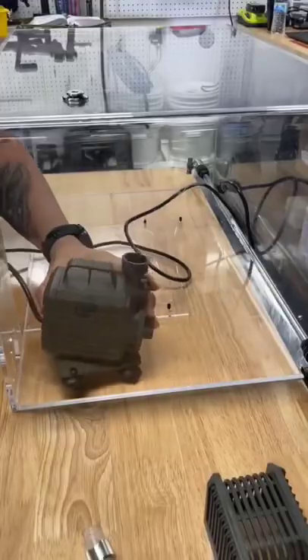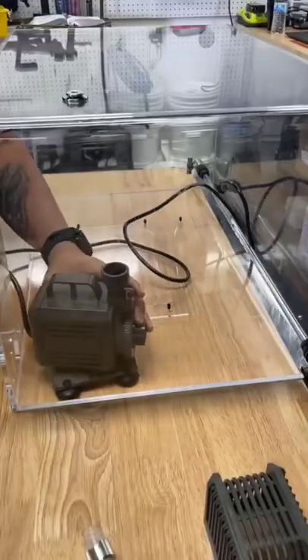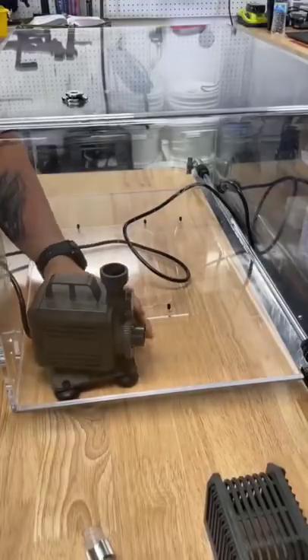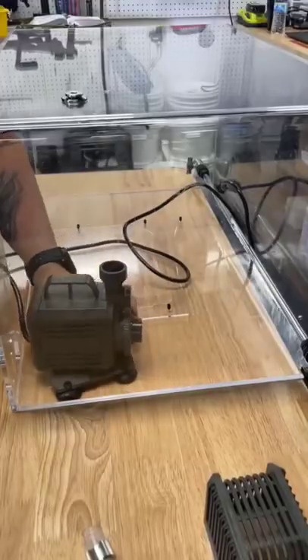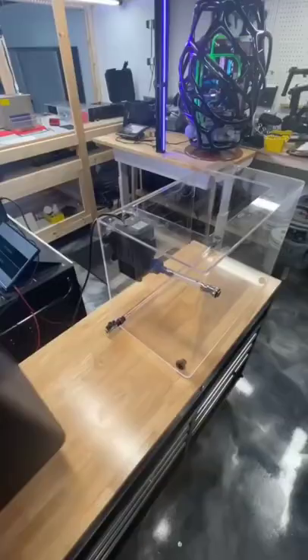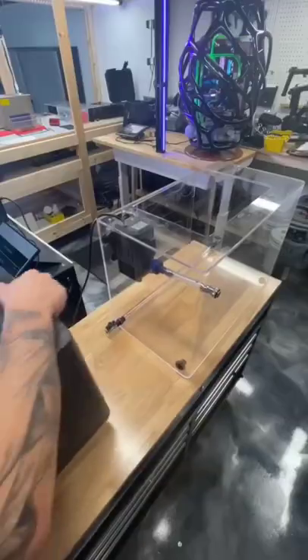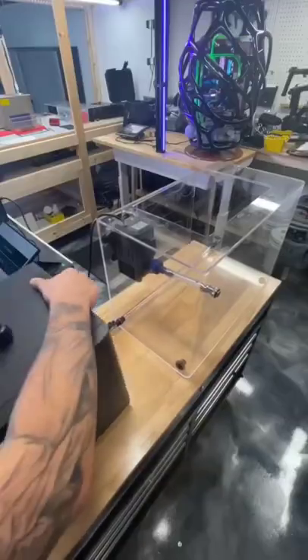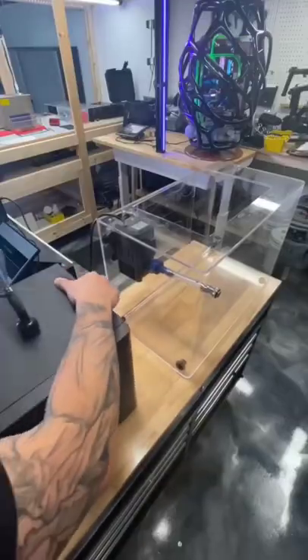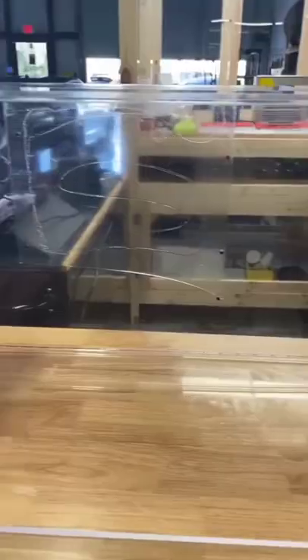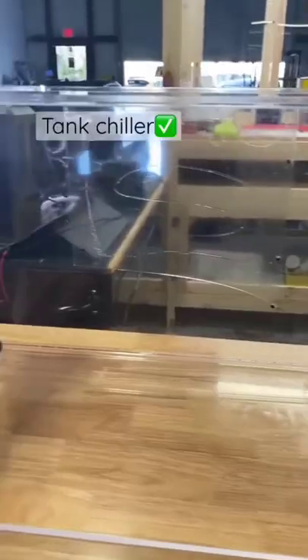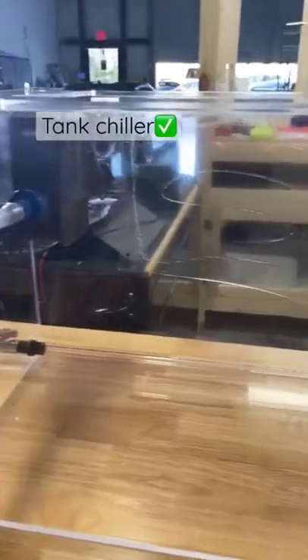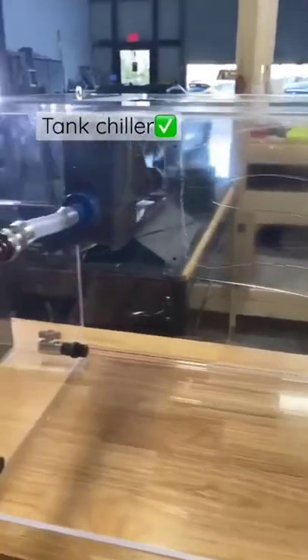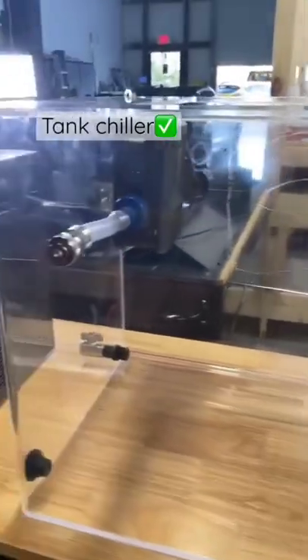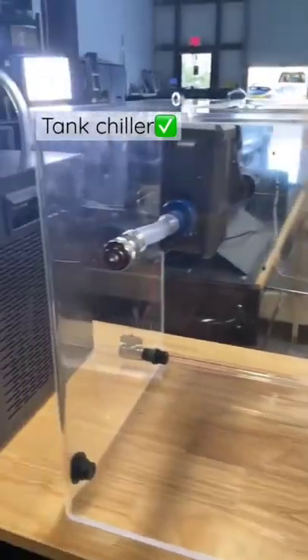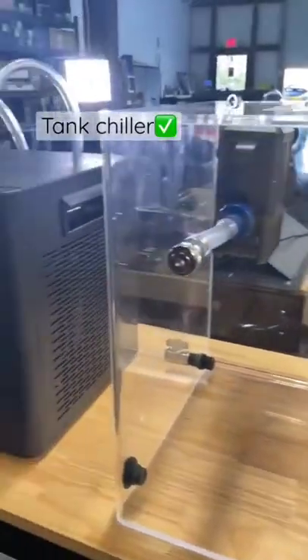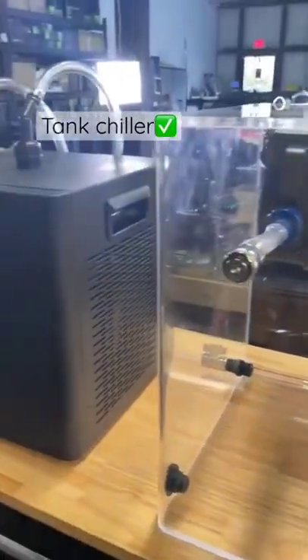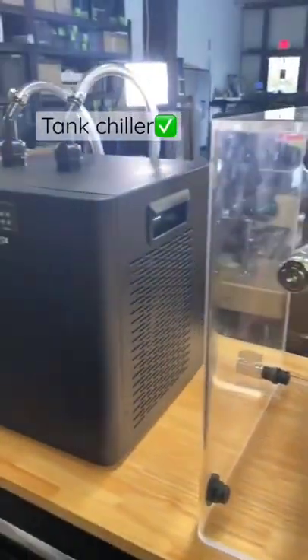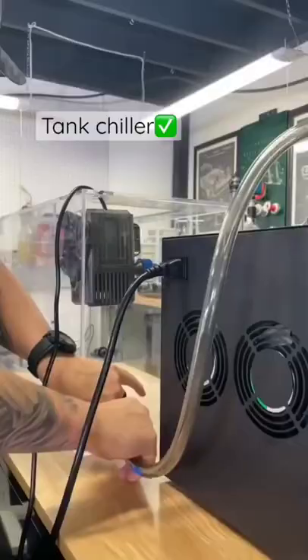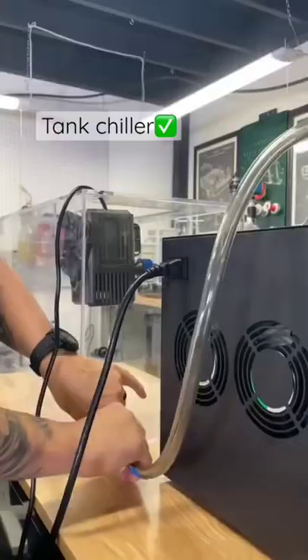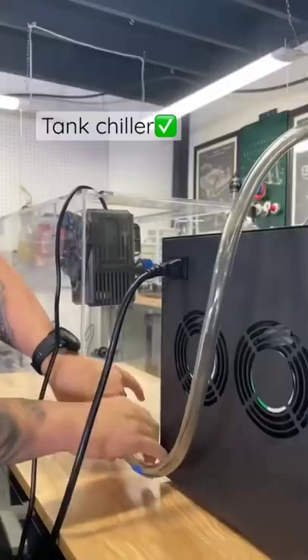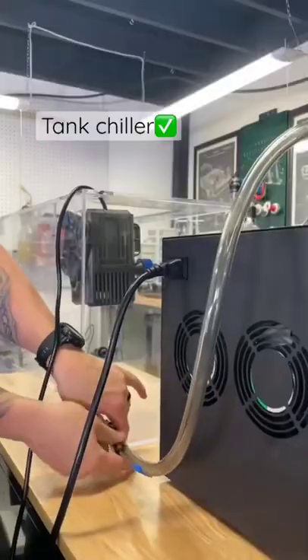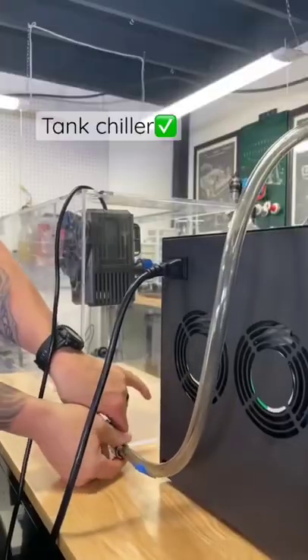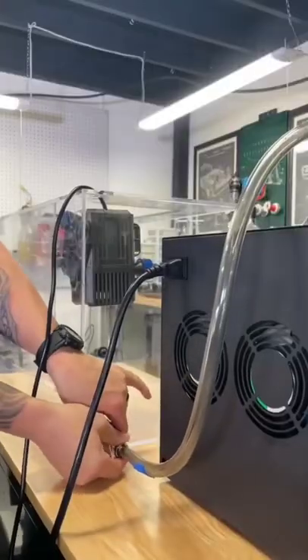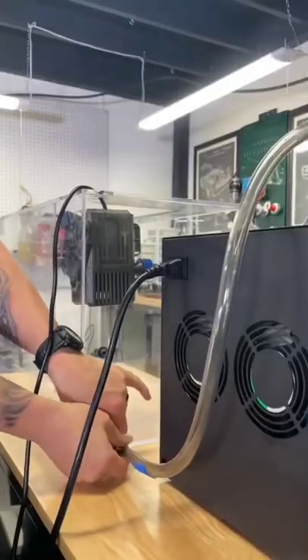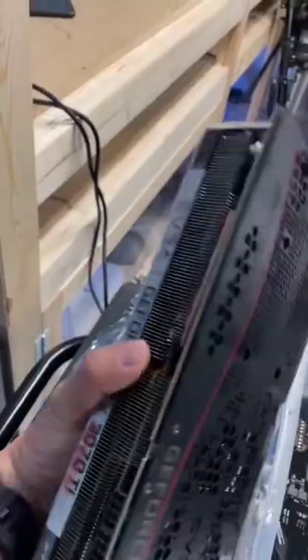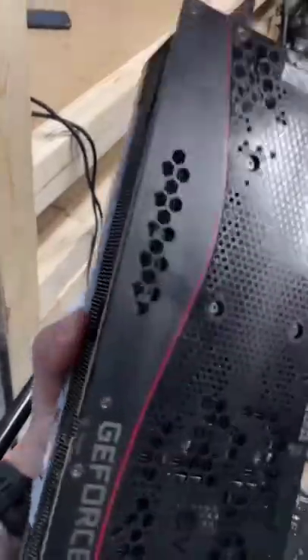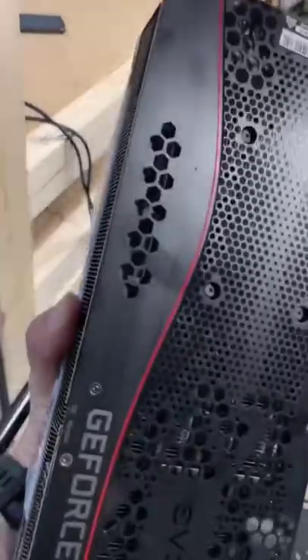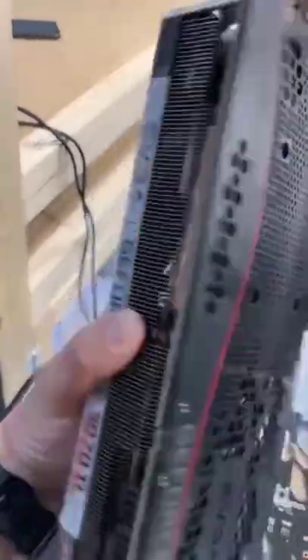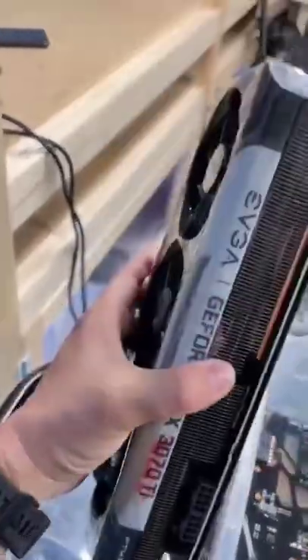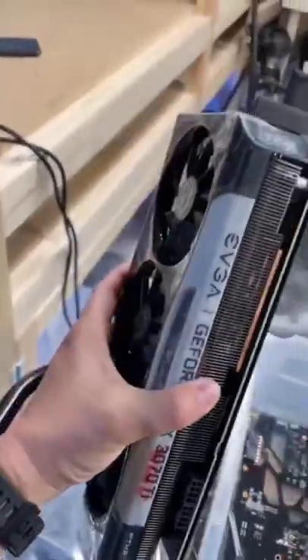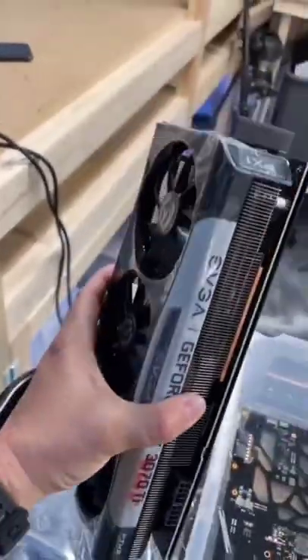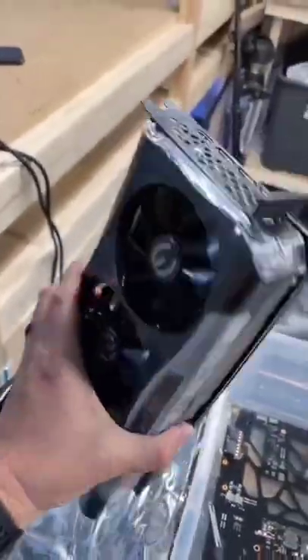Next is our secret weapon: an aquatic tank chiller. We attach the tank chiller and then move on to prepping the graphics card.